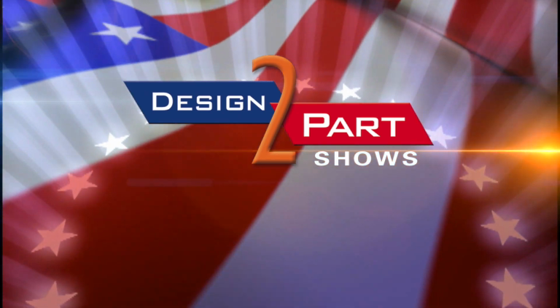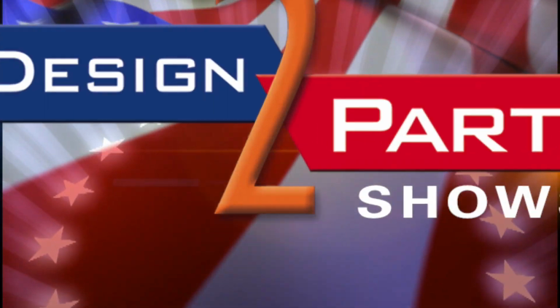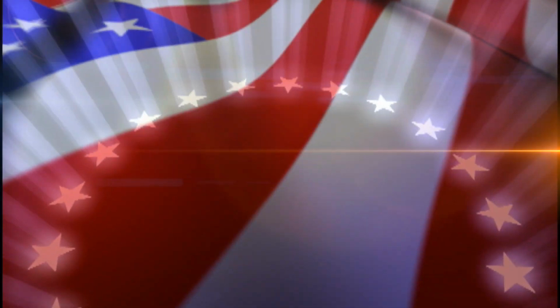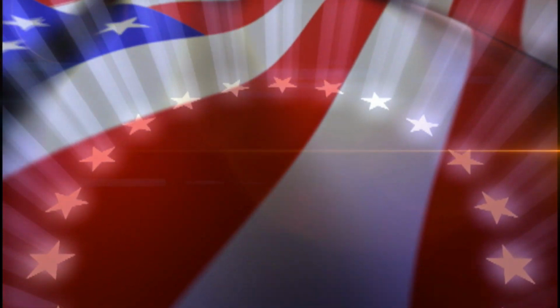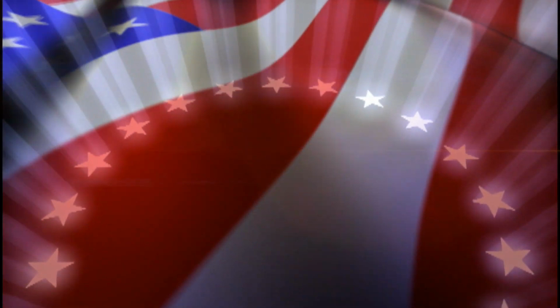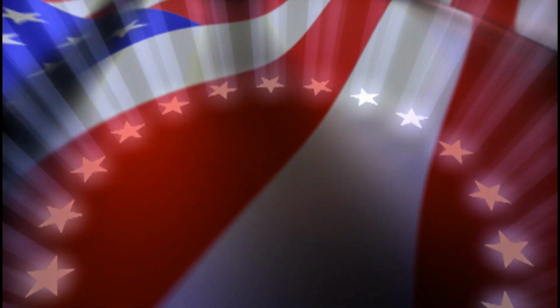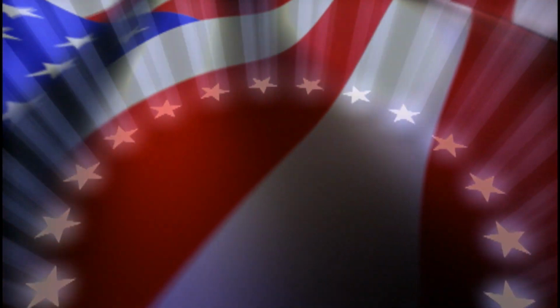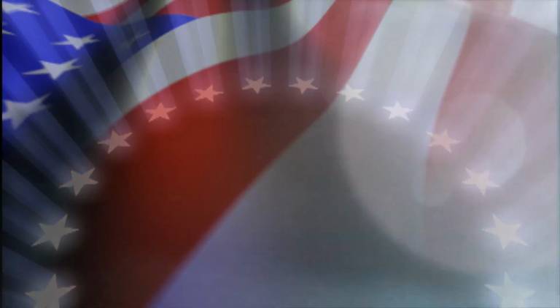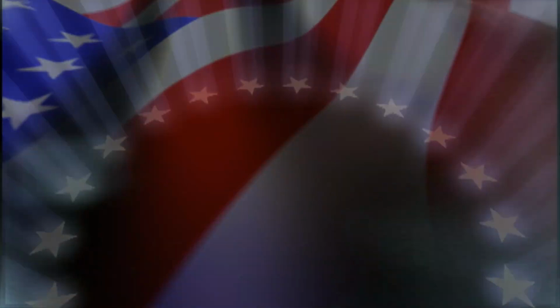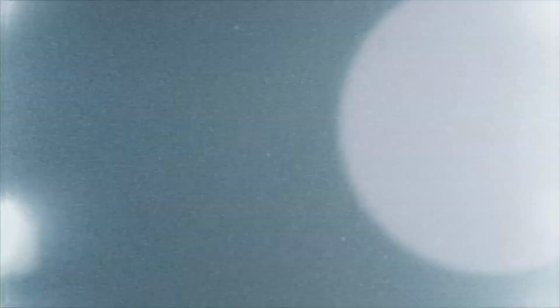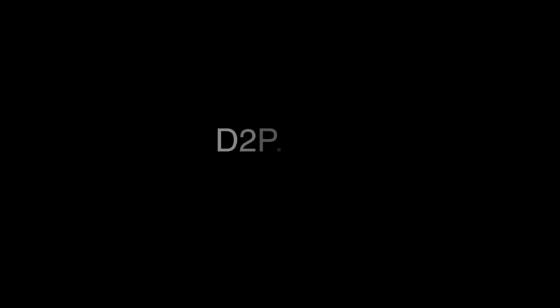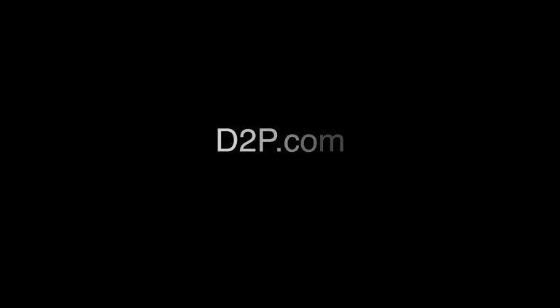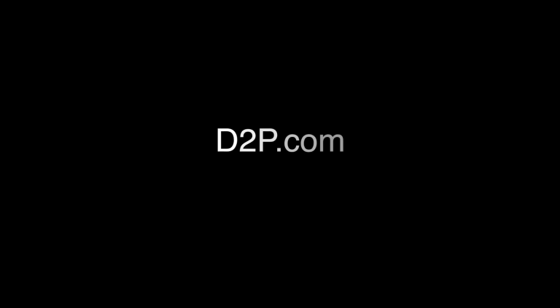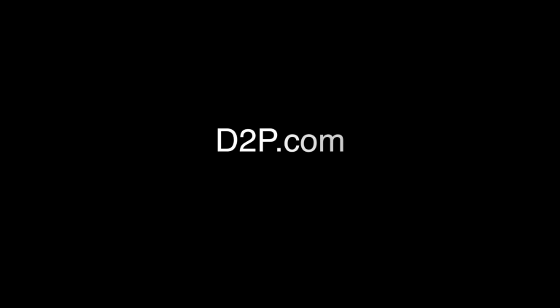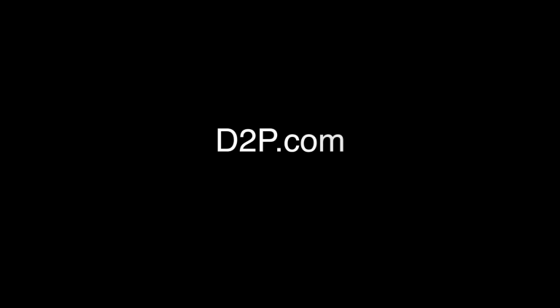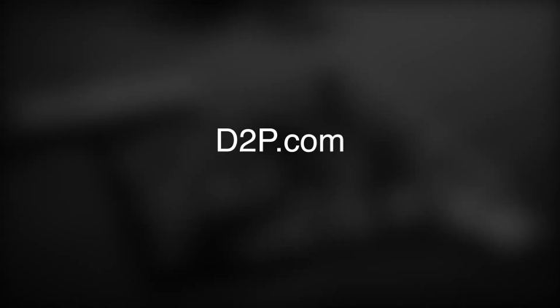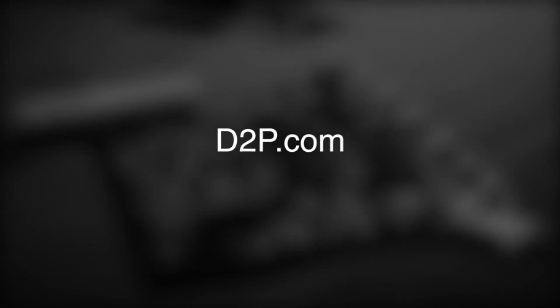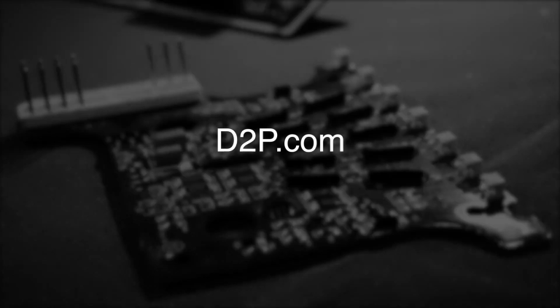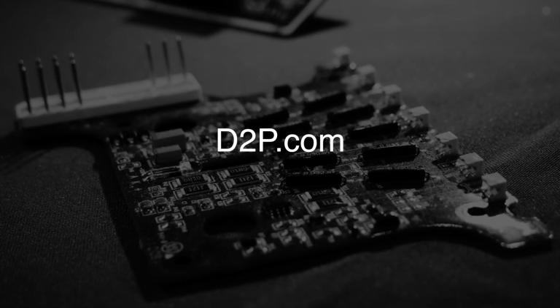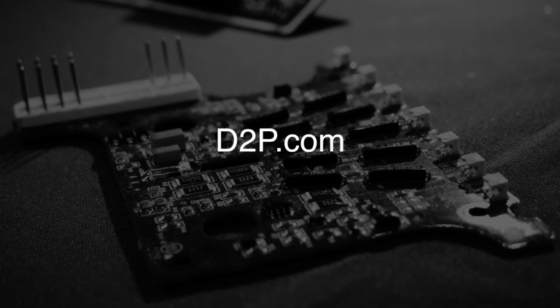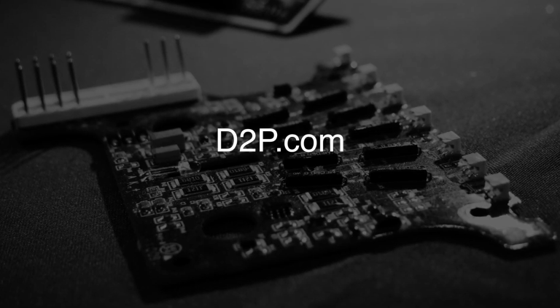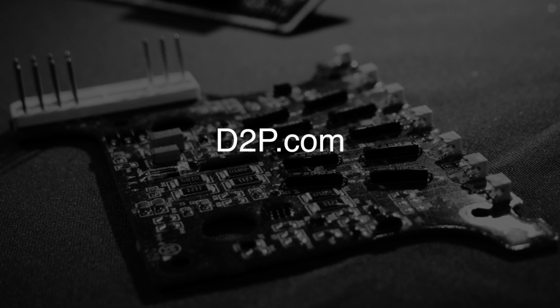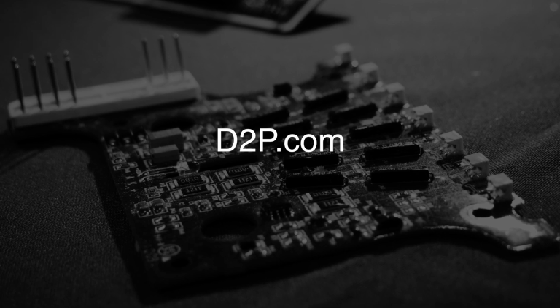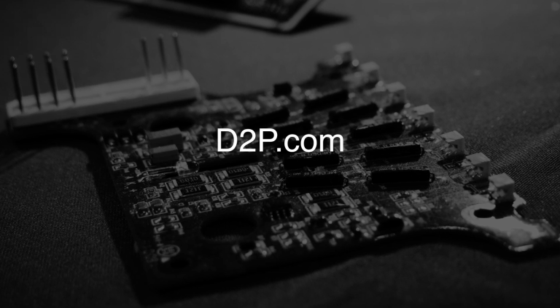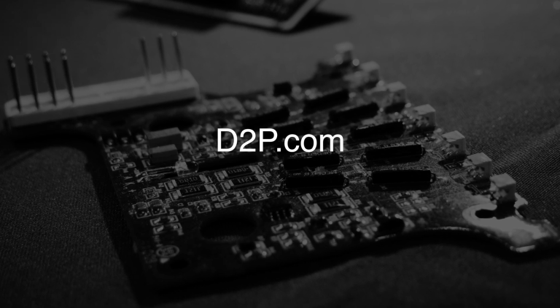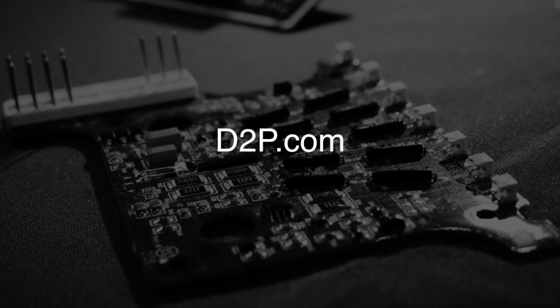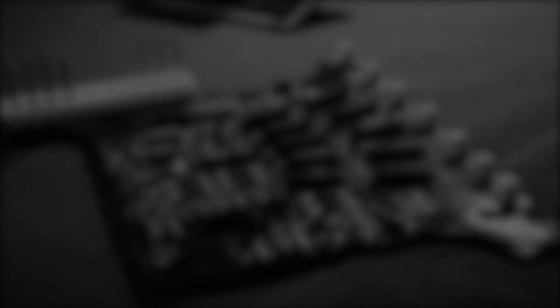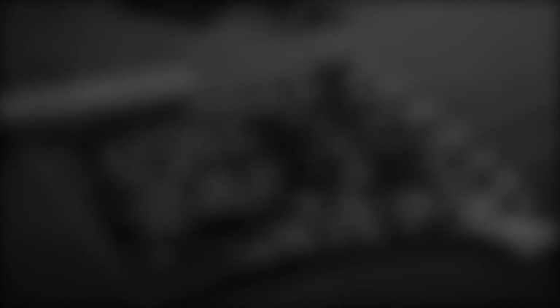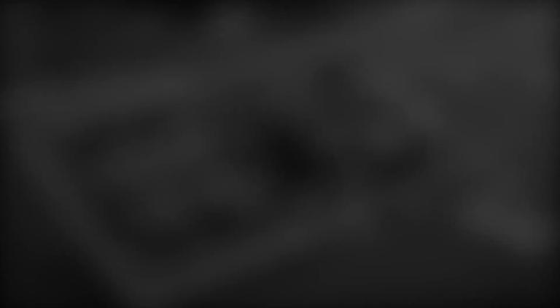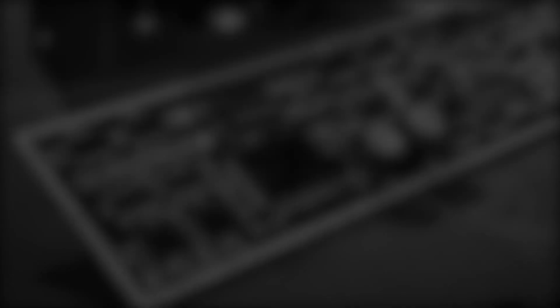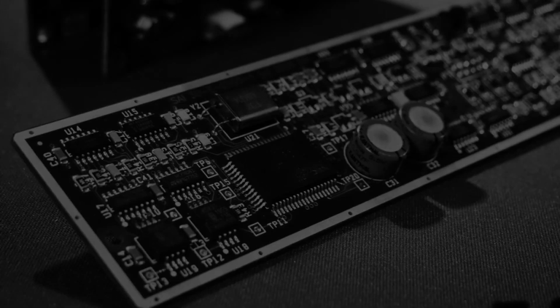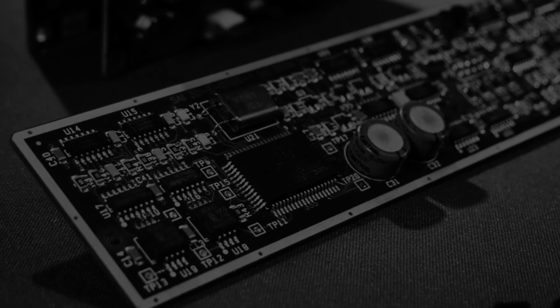See us and other quality suppliers at d2p.com. Thank you.